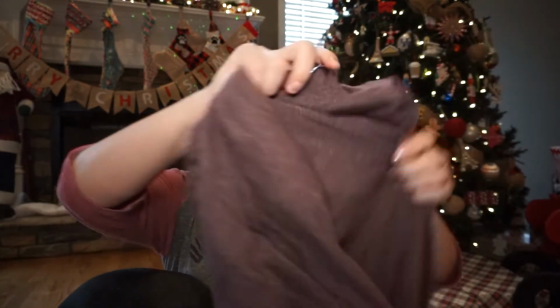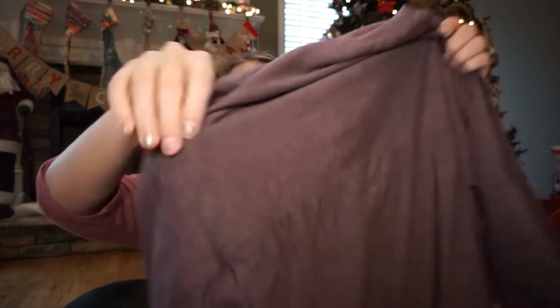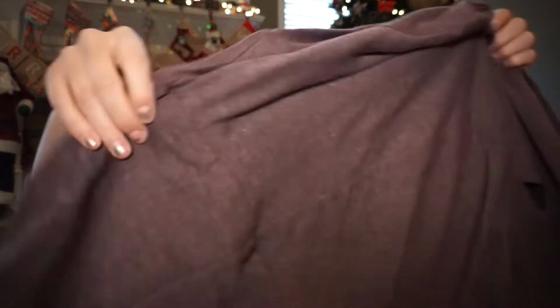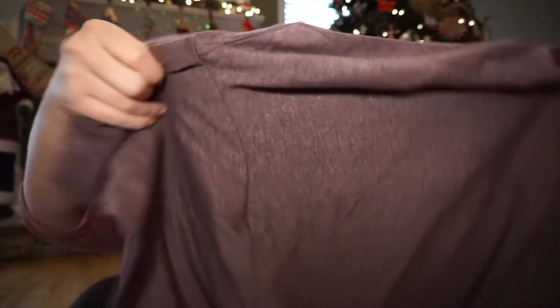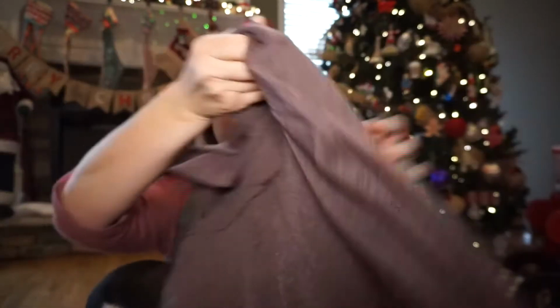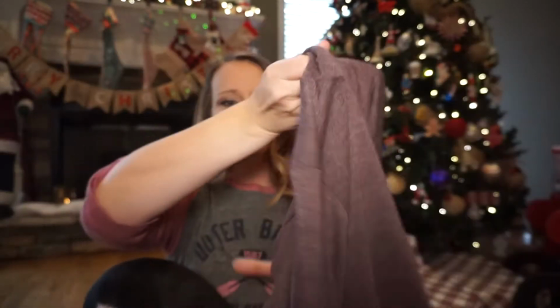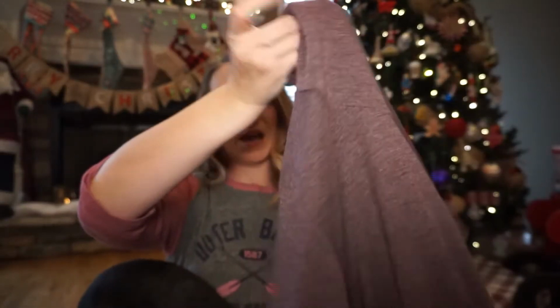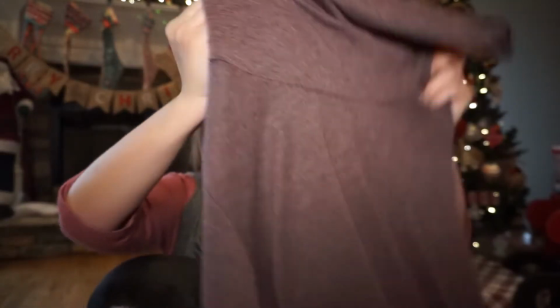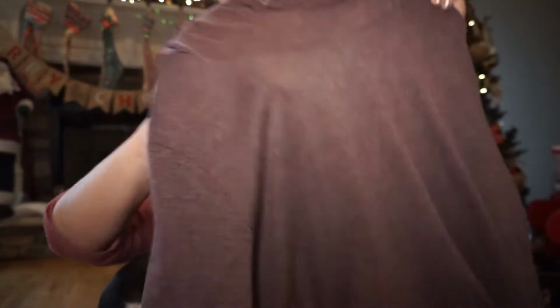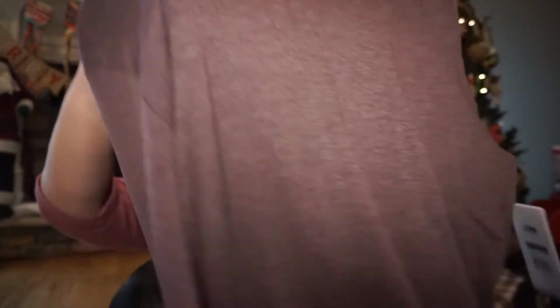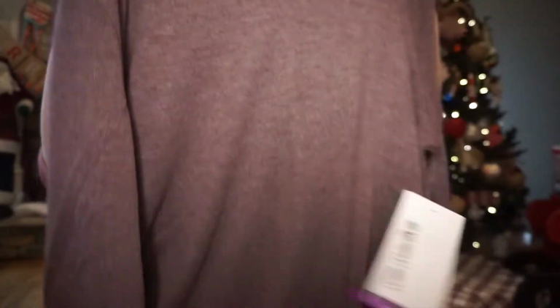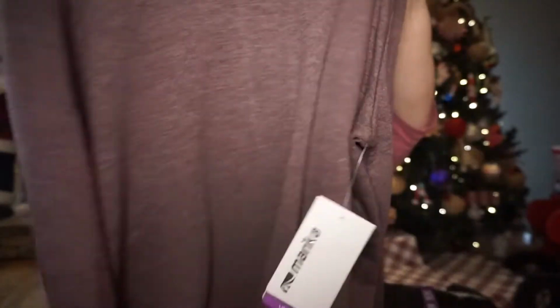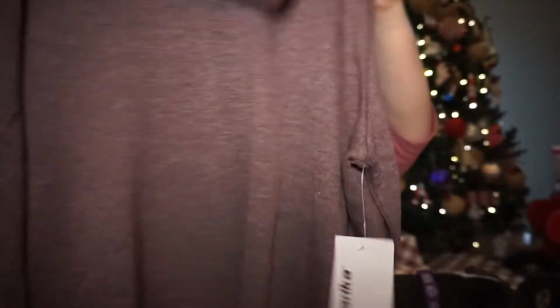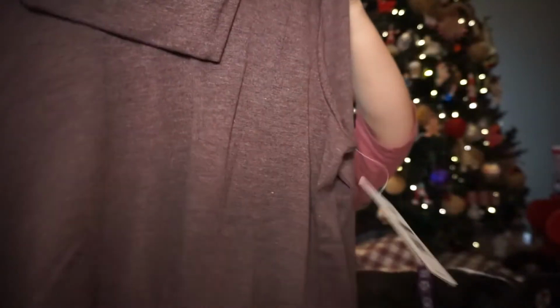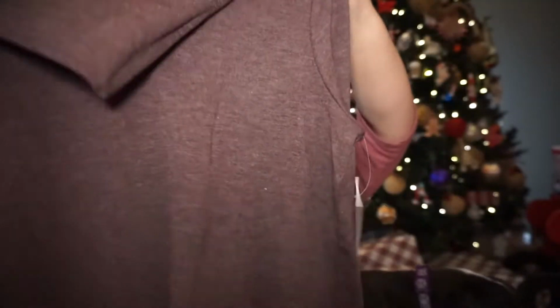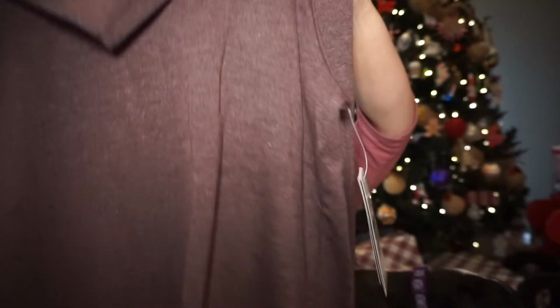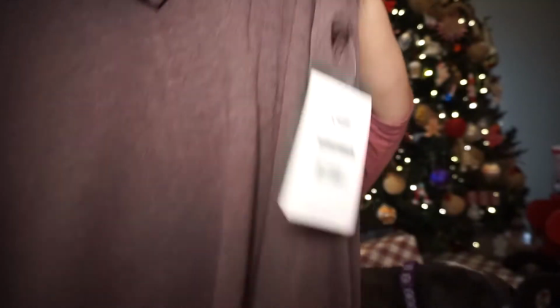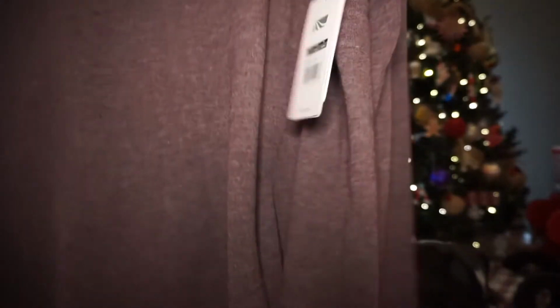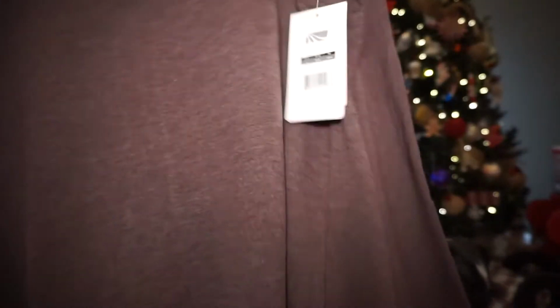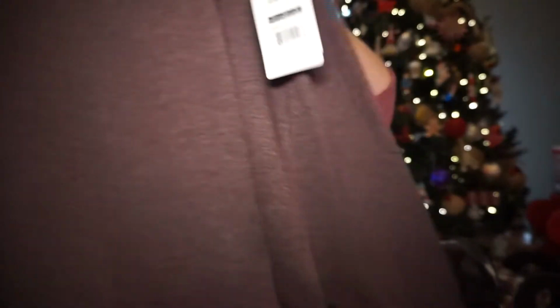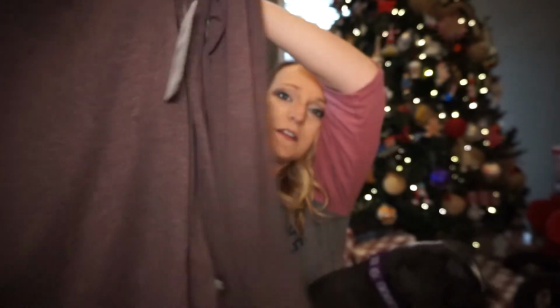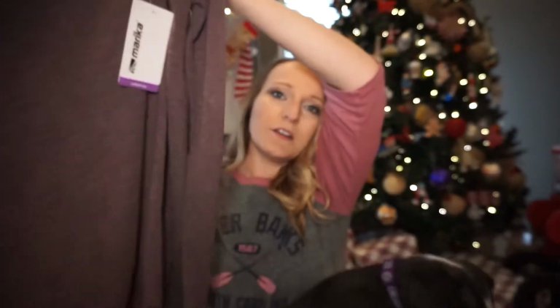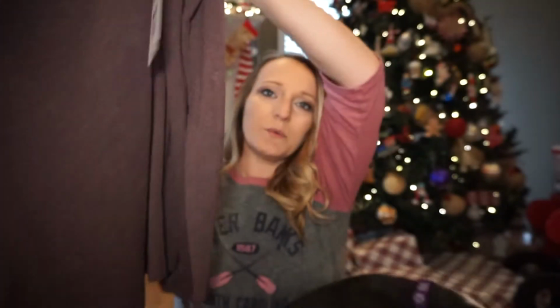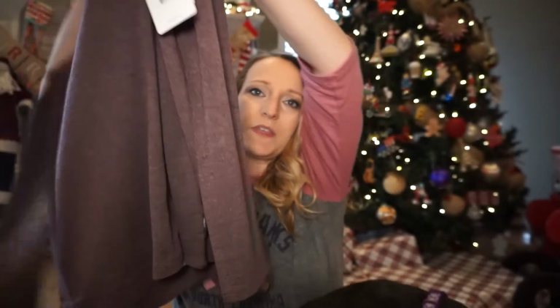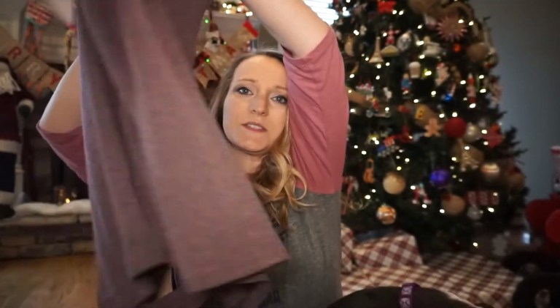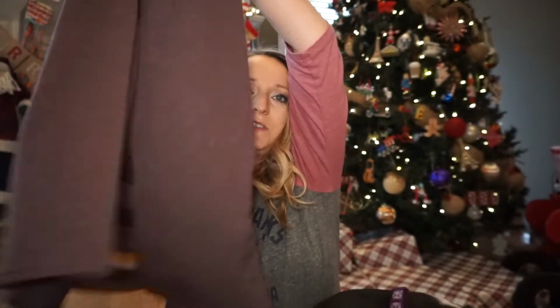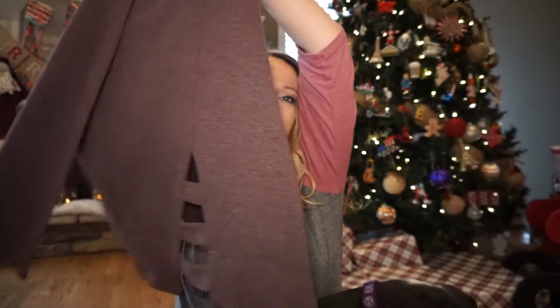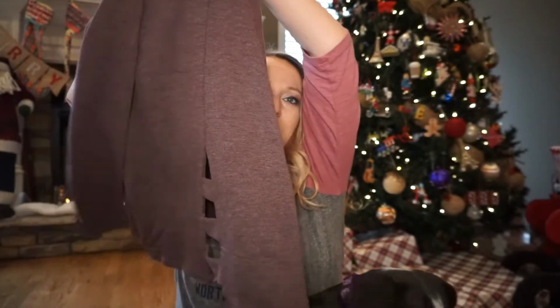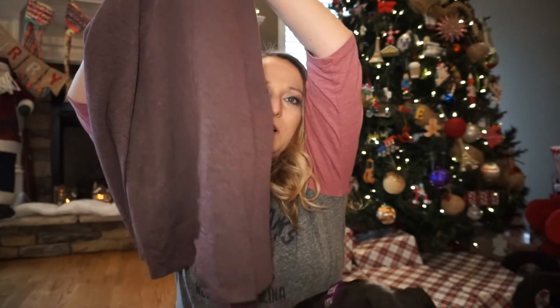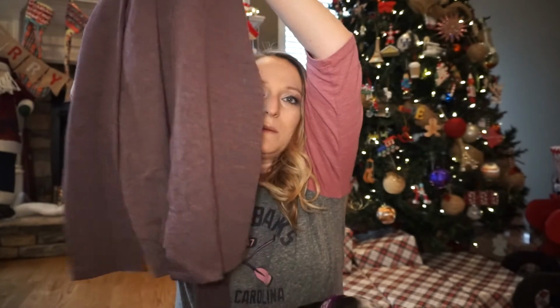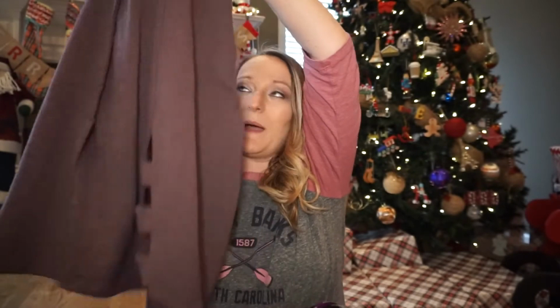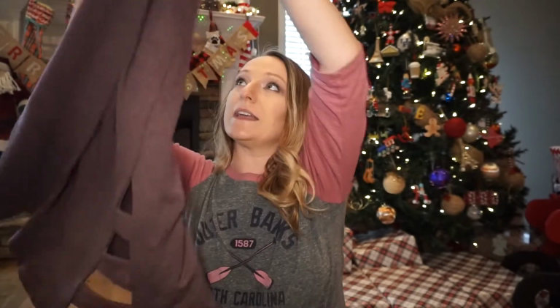So this is like a turtleneck sweater right here with a cute little backing.